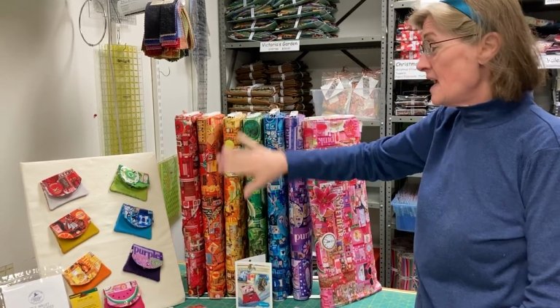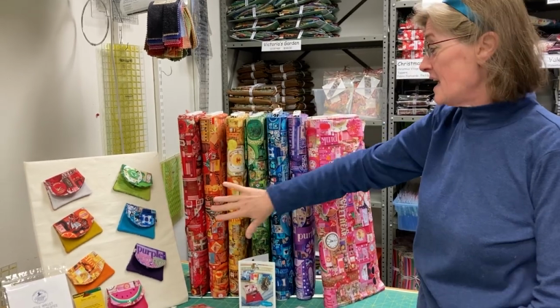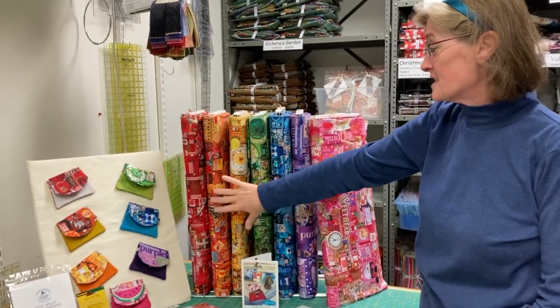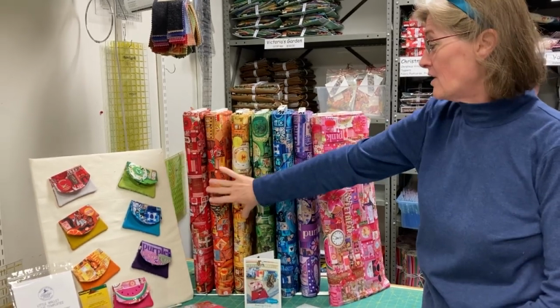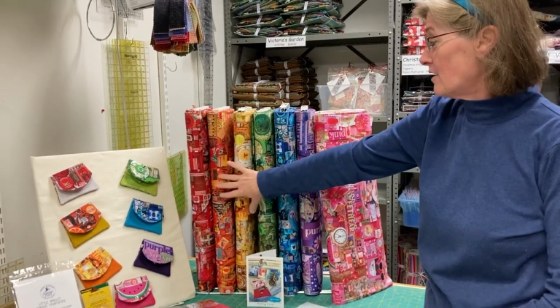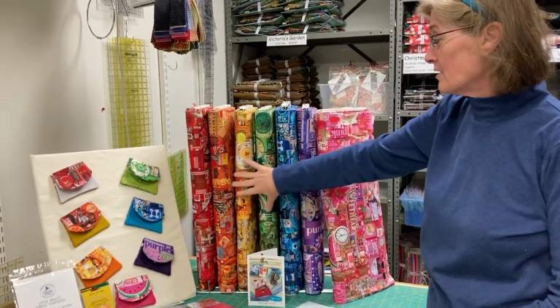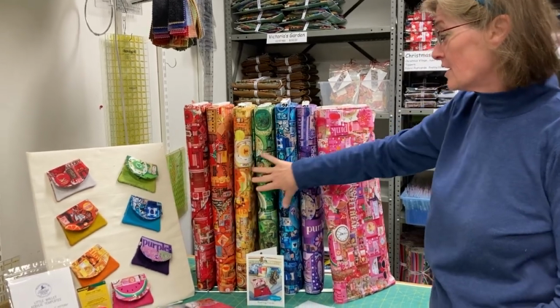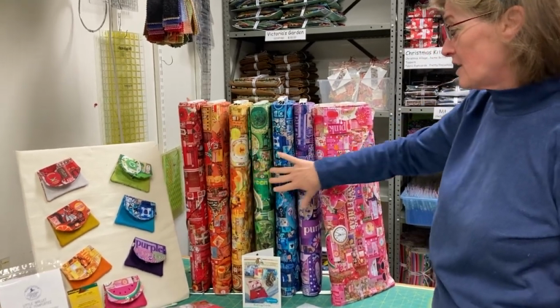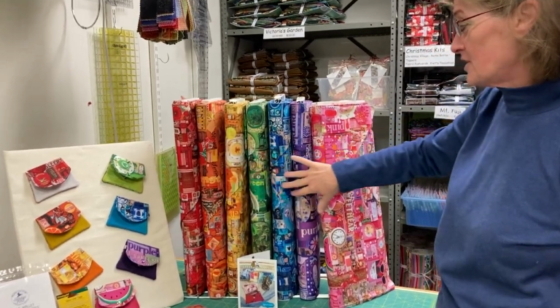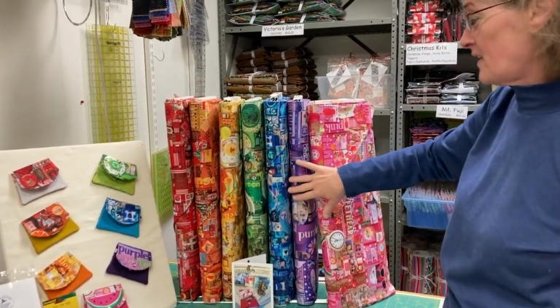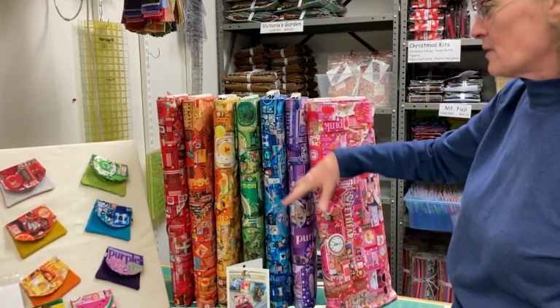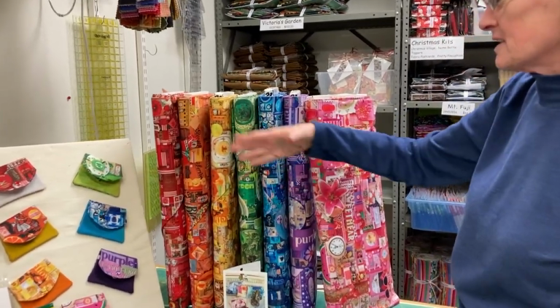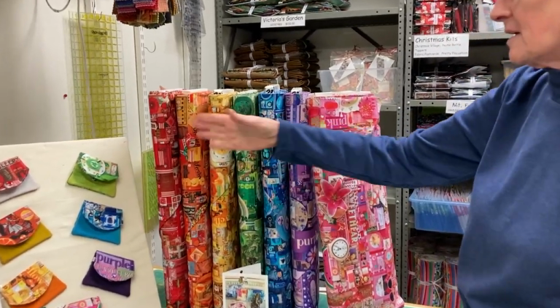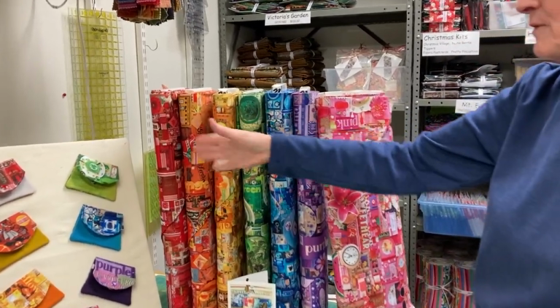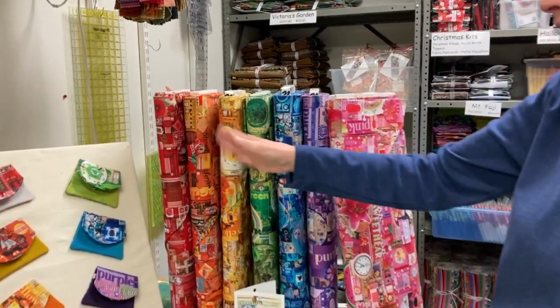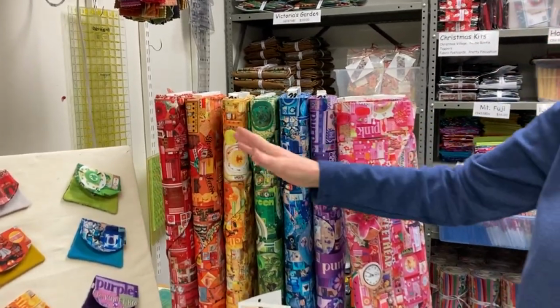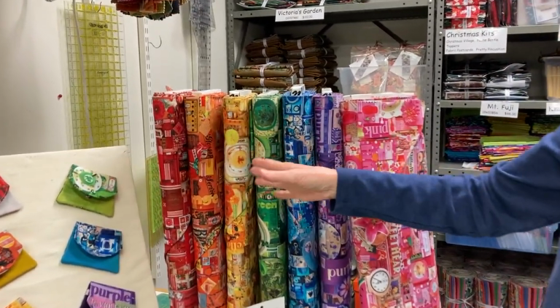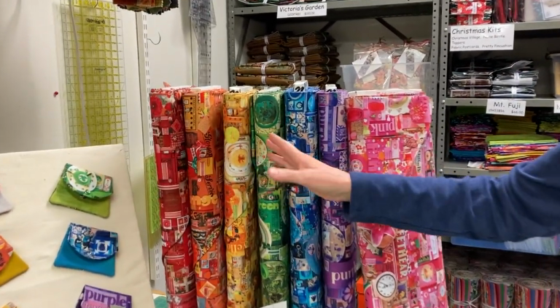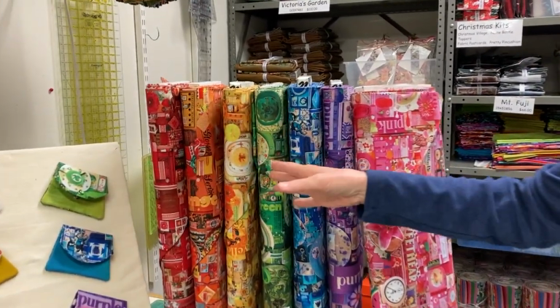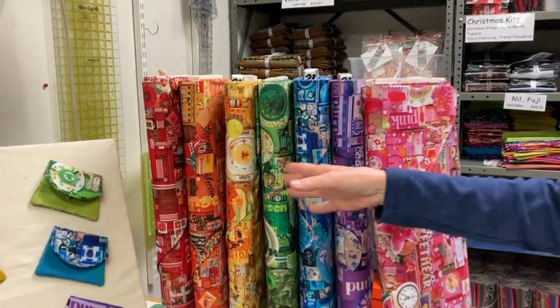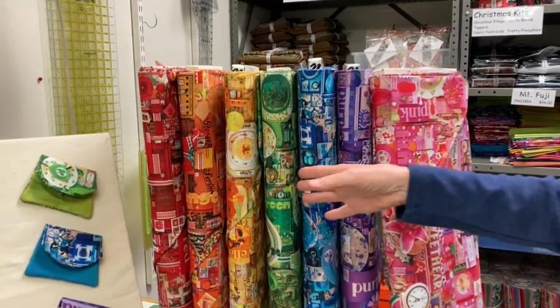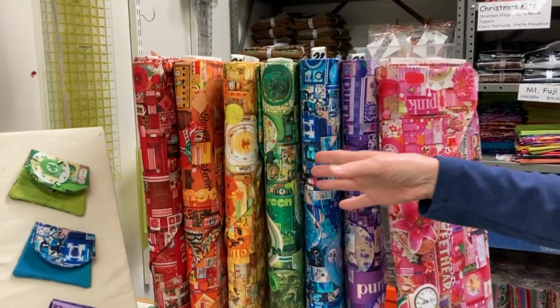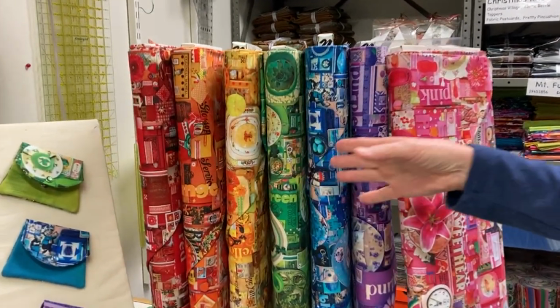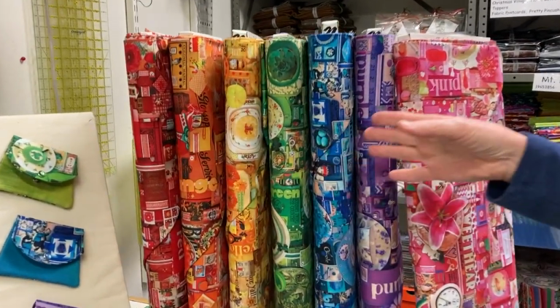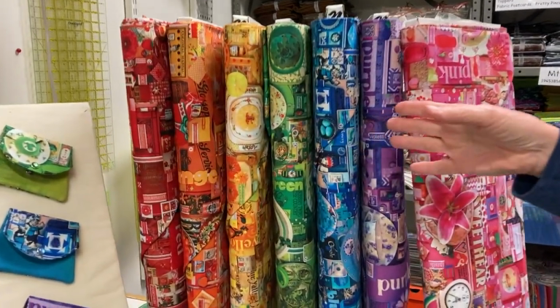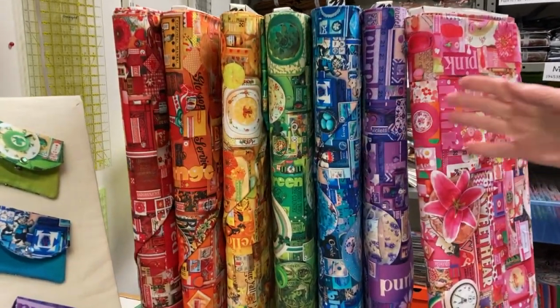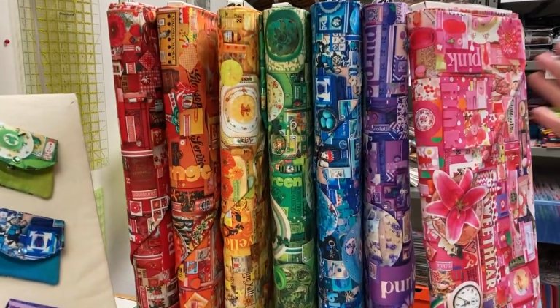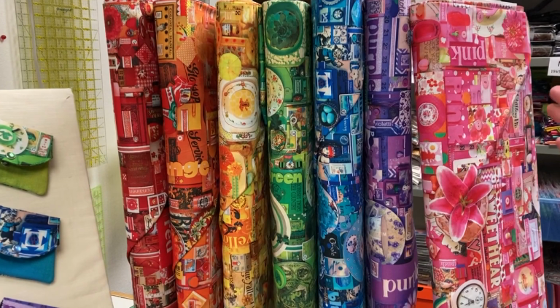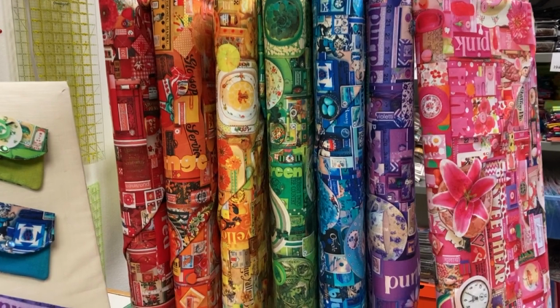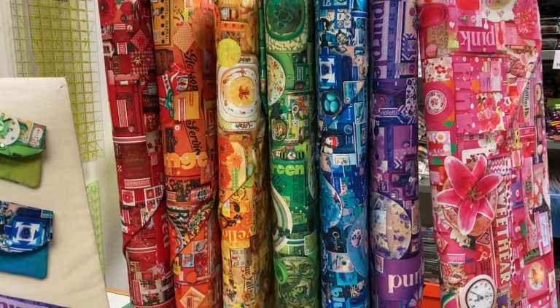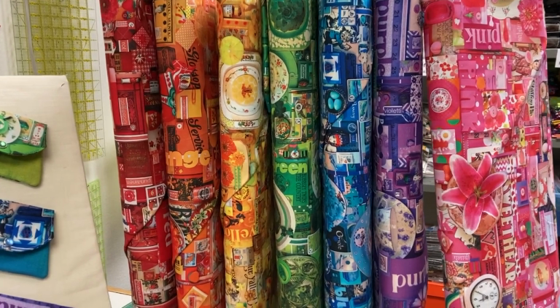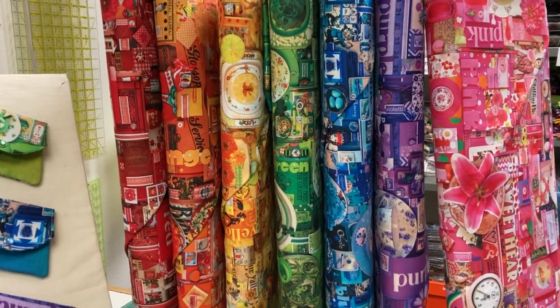And it's all collage-y fabrics. It comes in red, orange, yellow, green, blue, purple, pink — the whole rainbow.